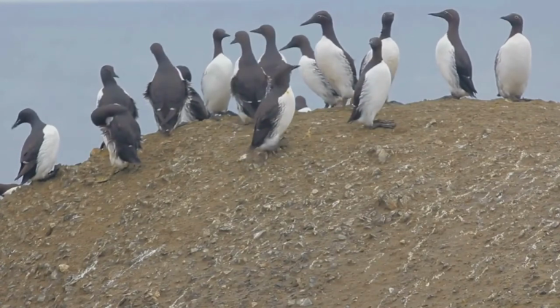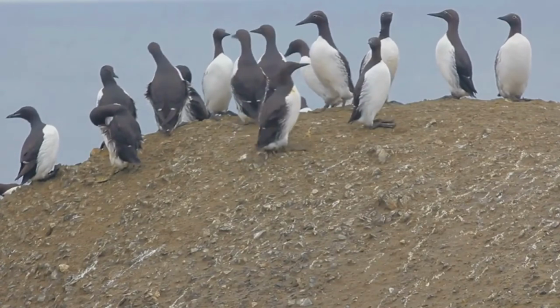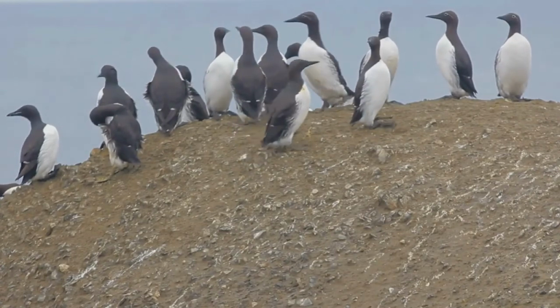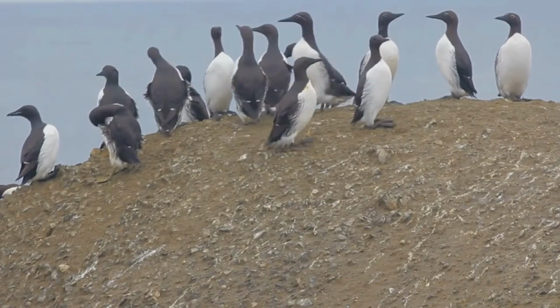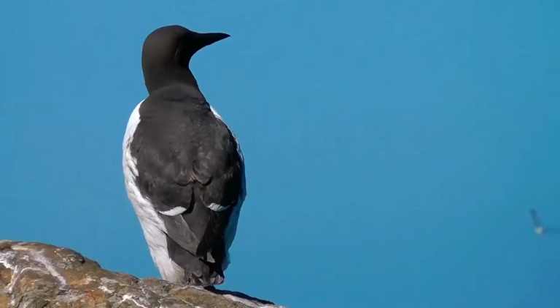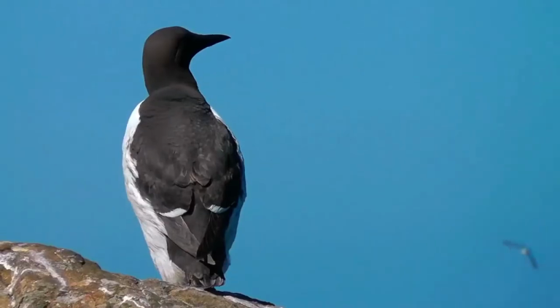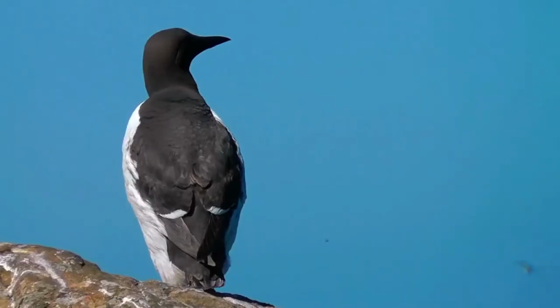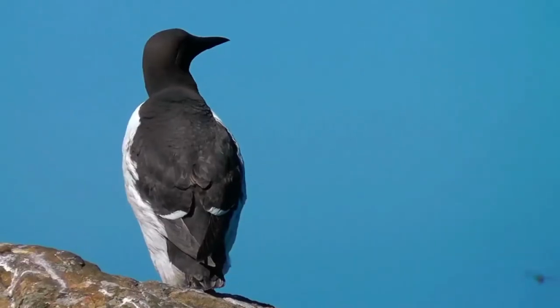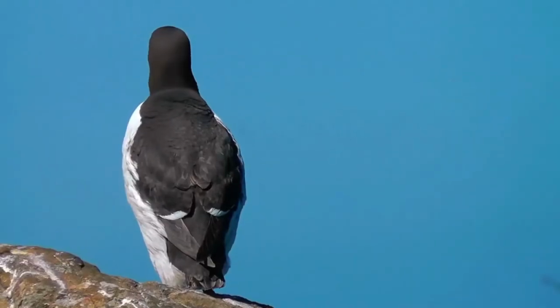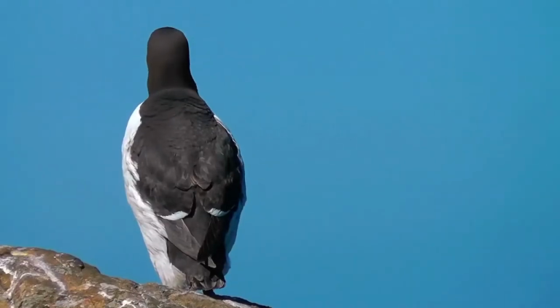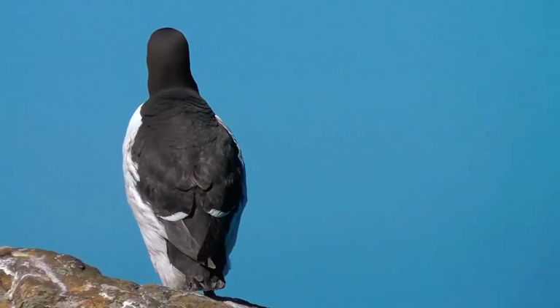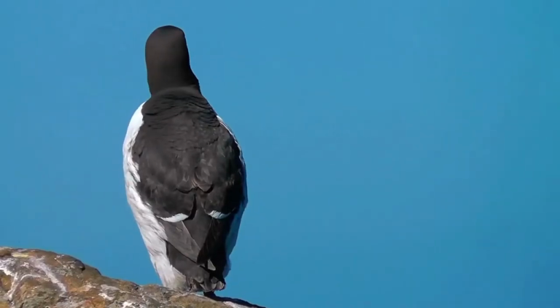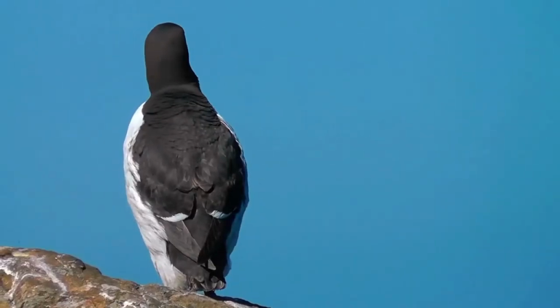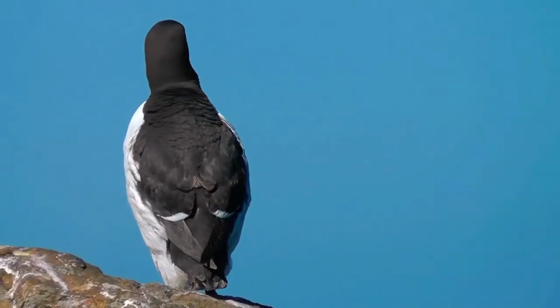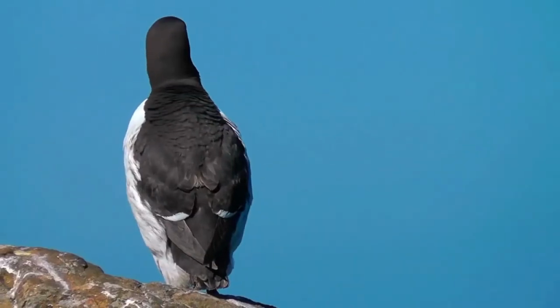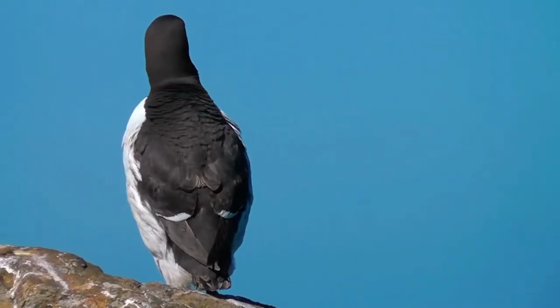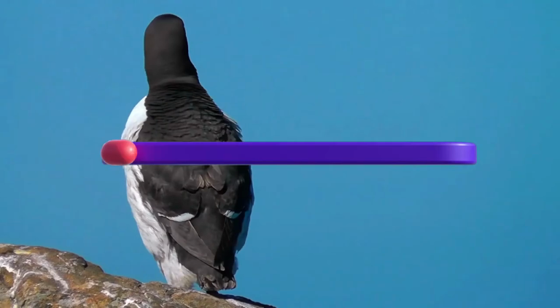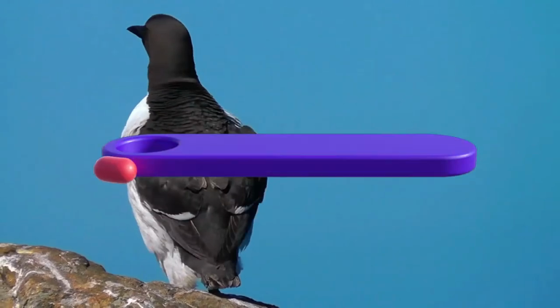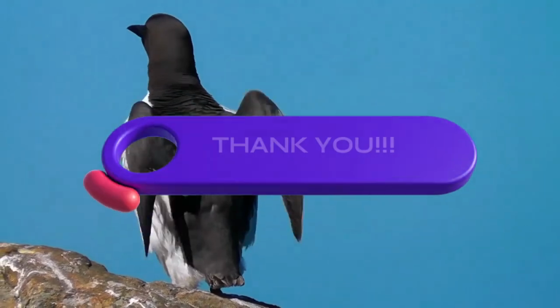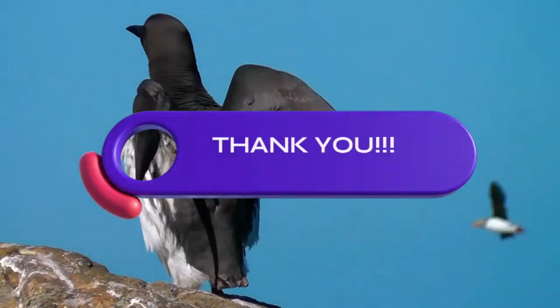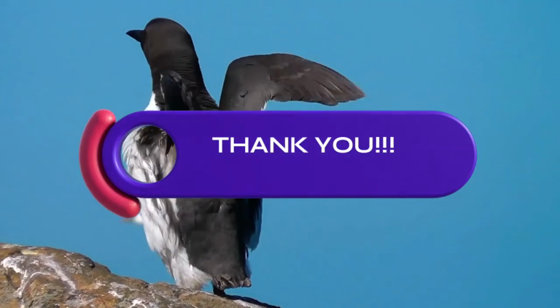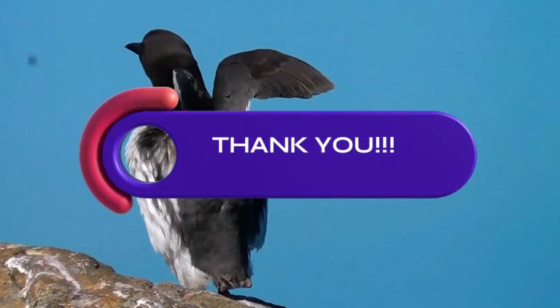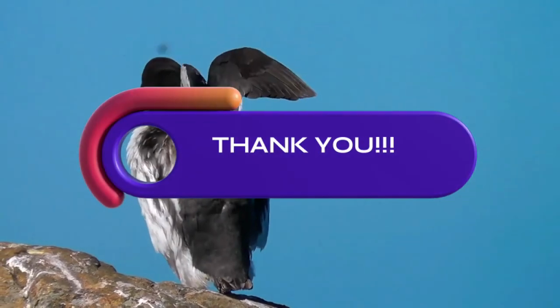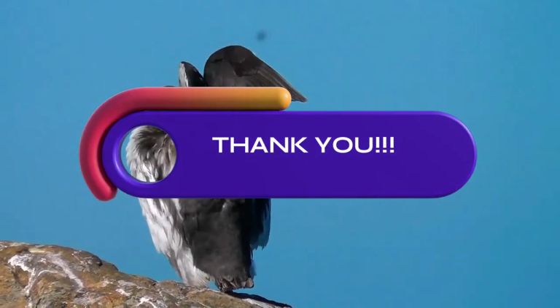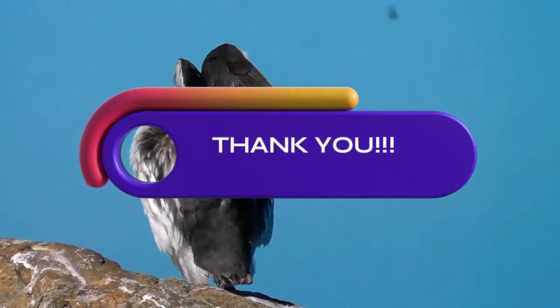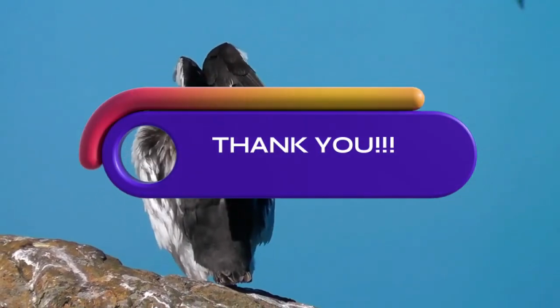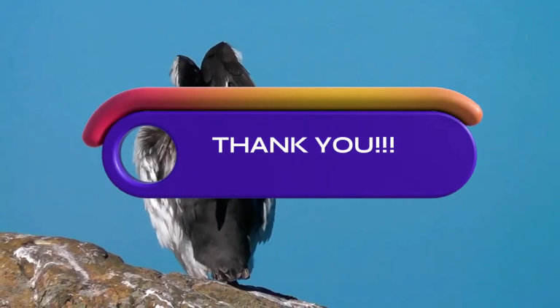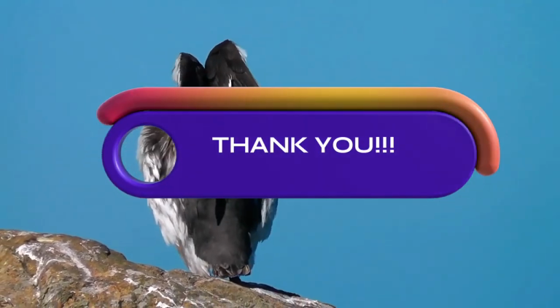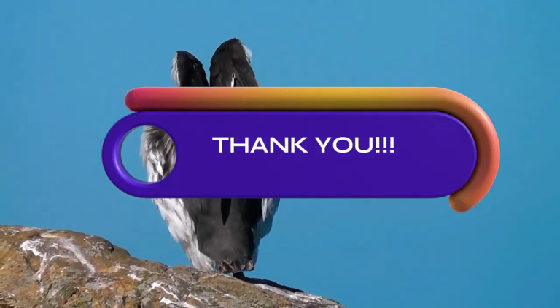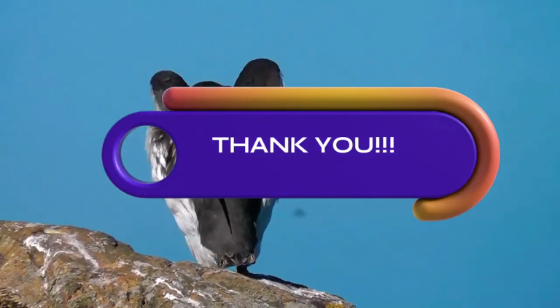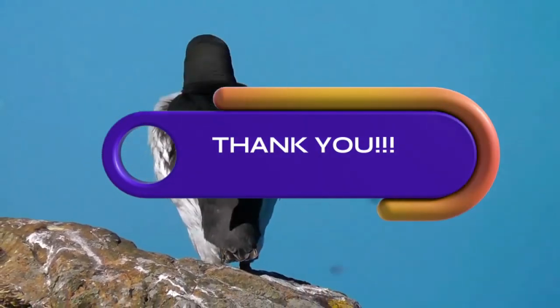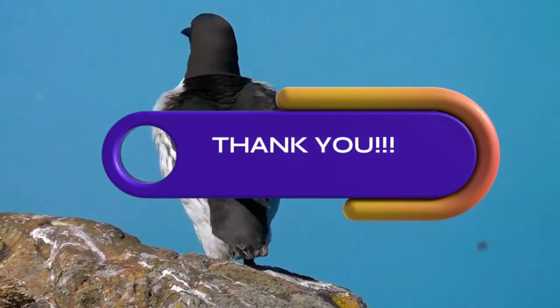Thank you very much for joining me. God bless you. See you soon. Bye.